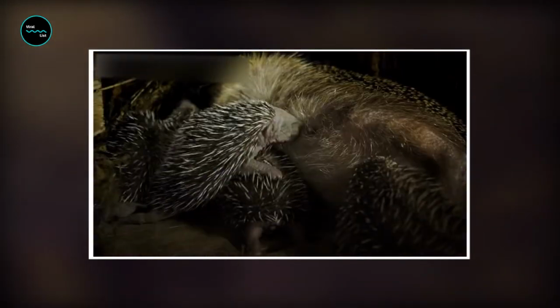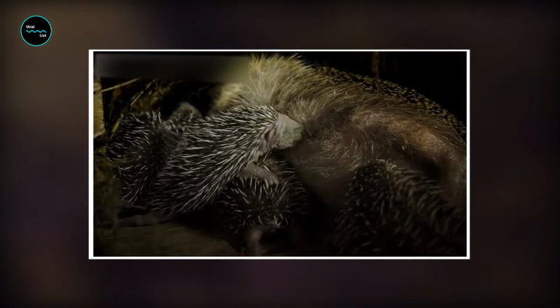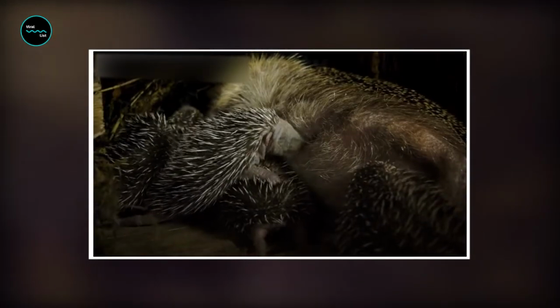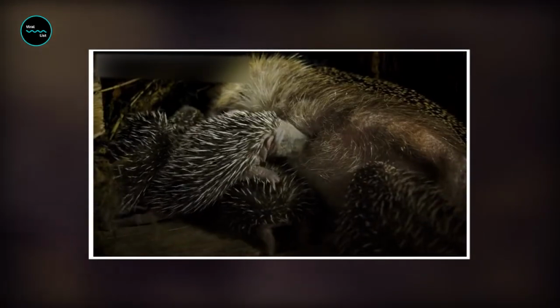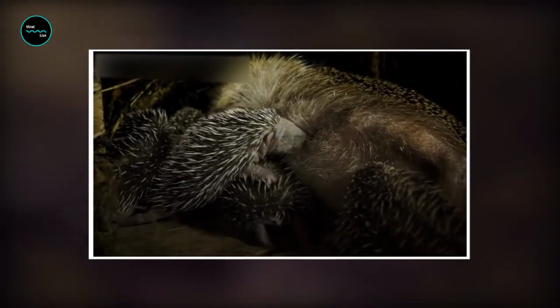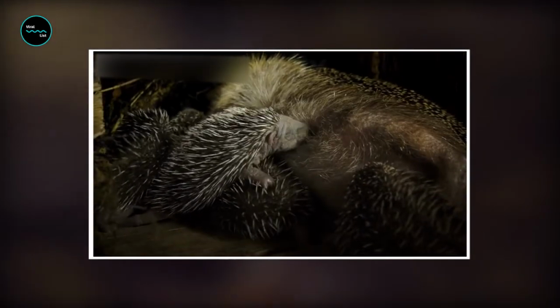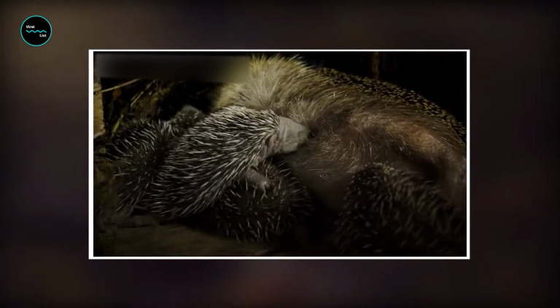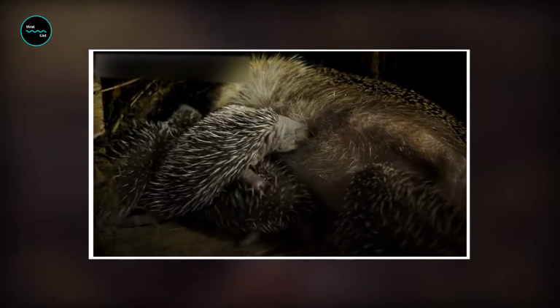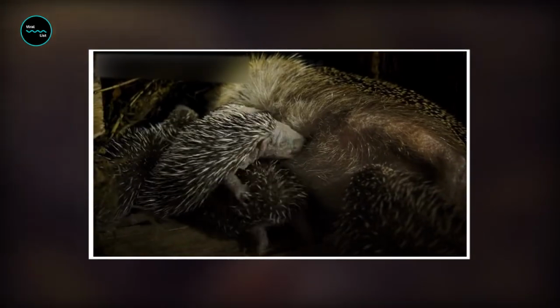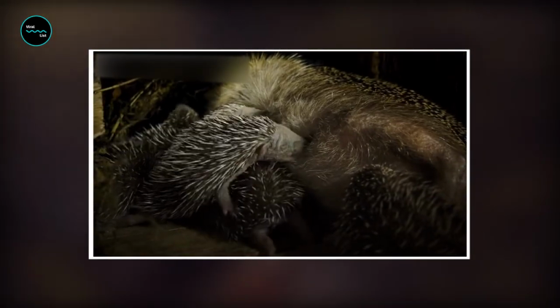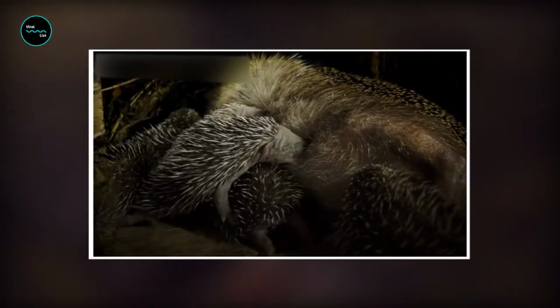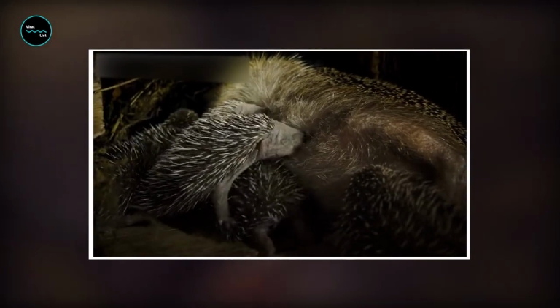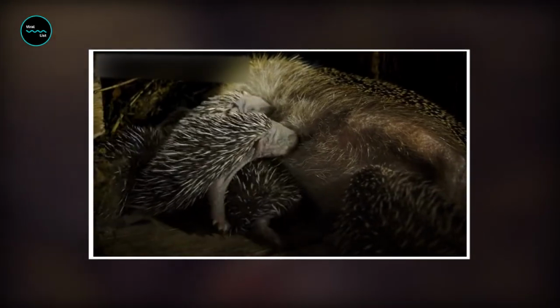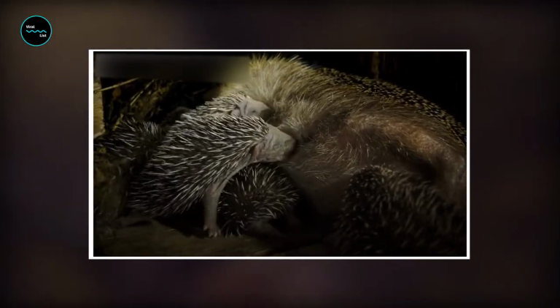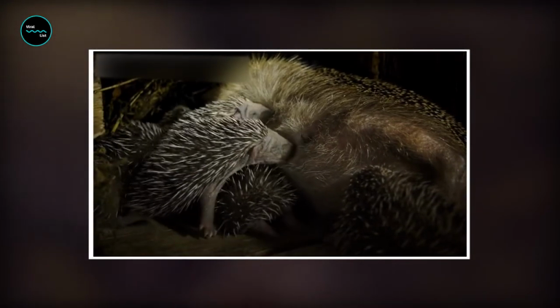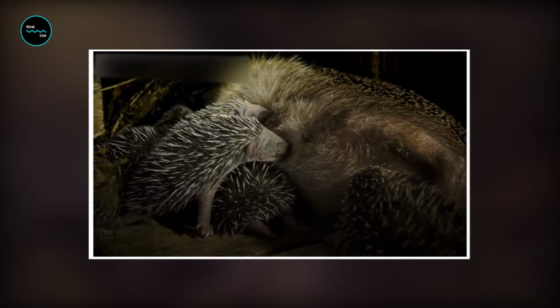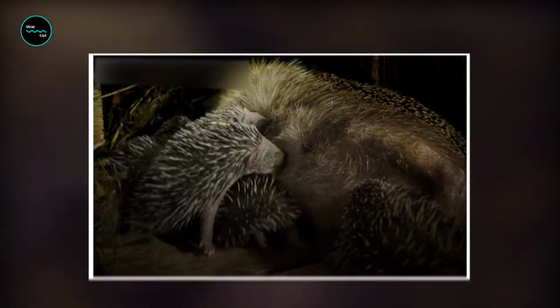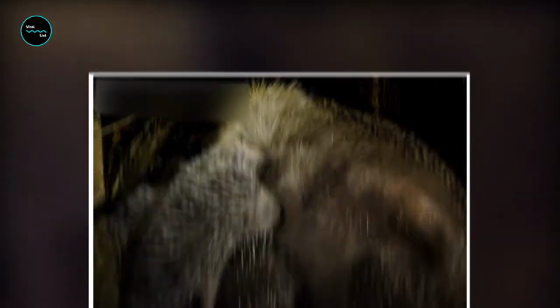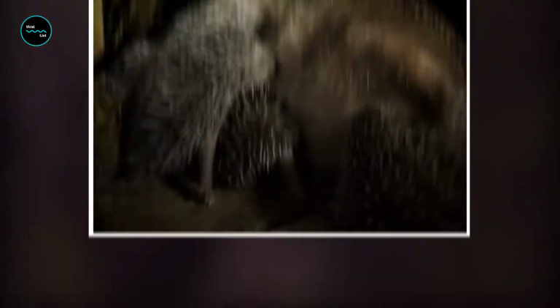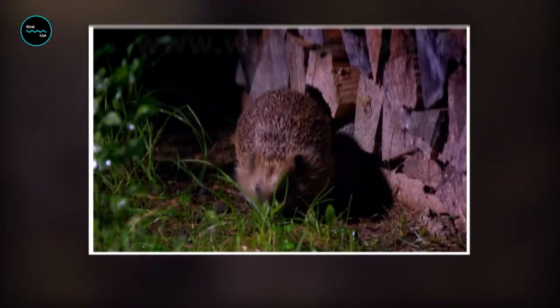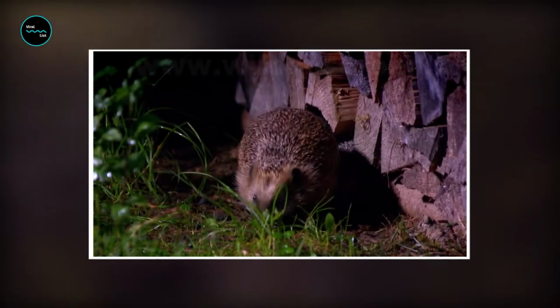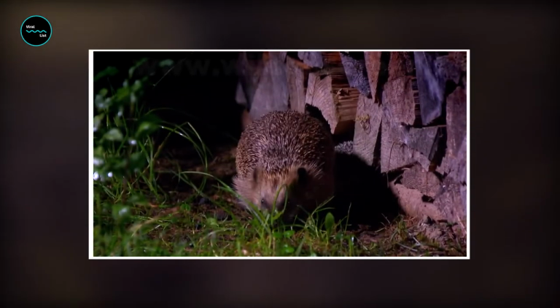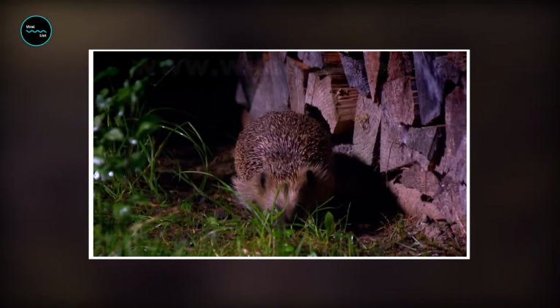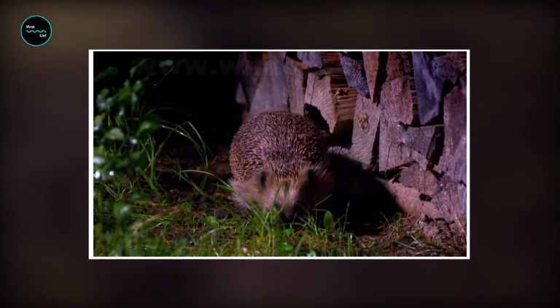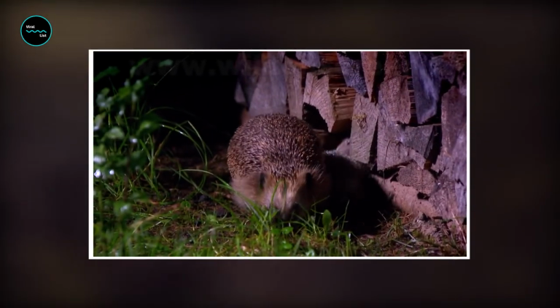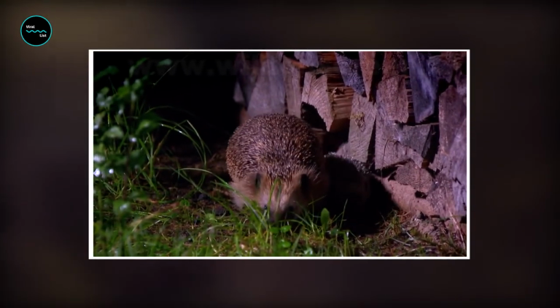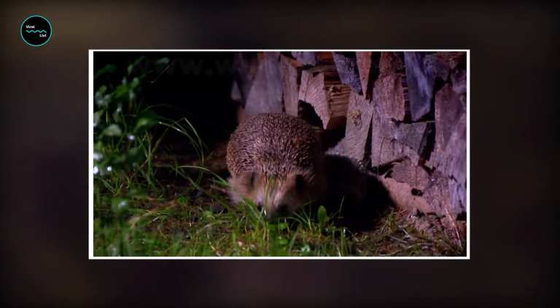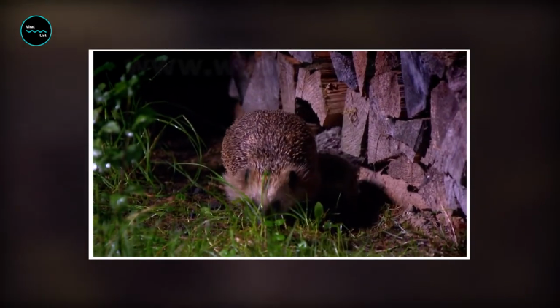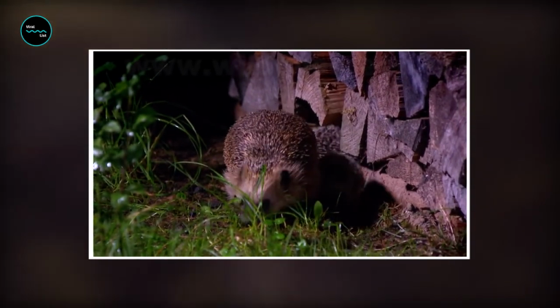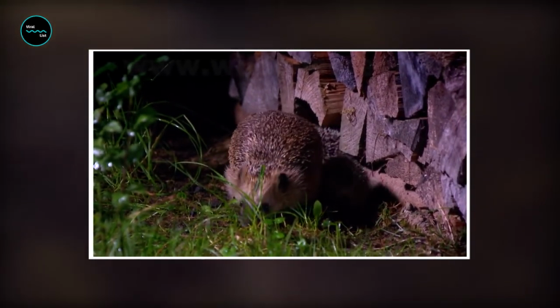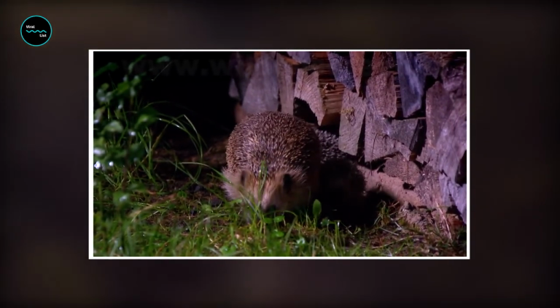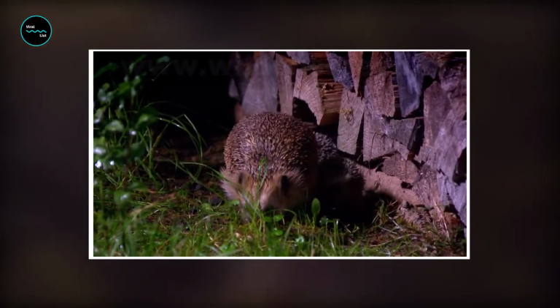Babies stay in the nest until they're about three weeks old. By that time their eyes are open, their spines are effective, and they can safely follow their mother outside the nest as she looks for food.